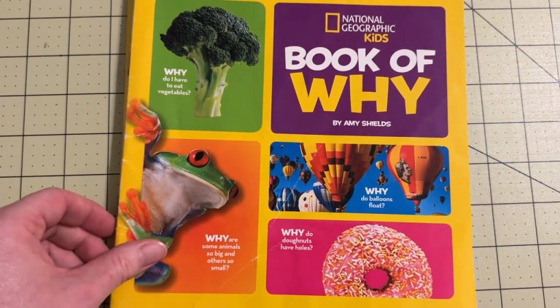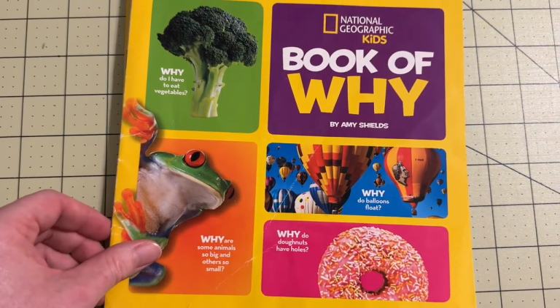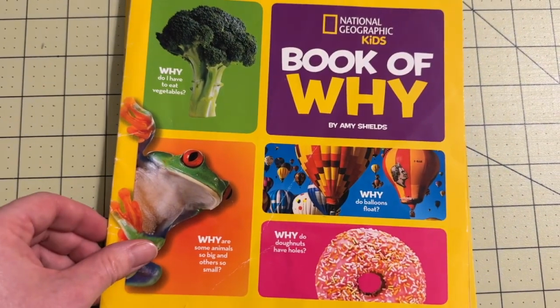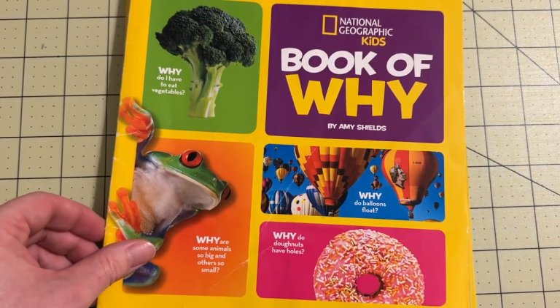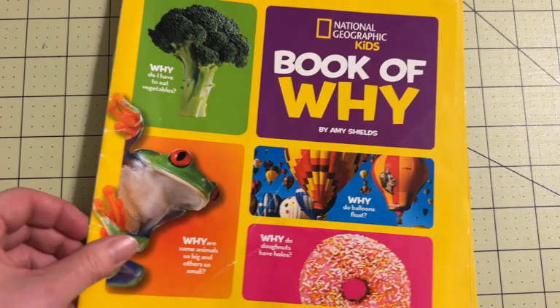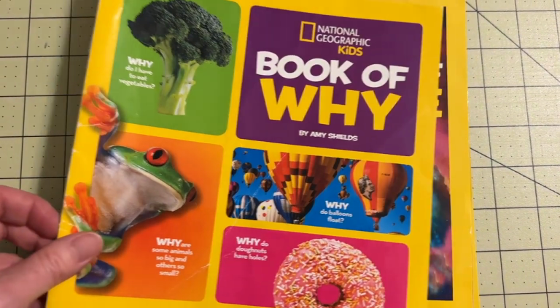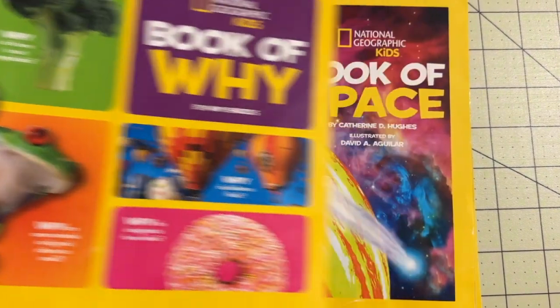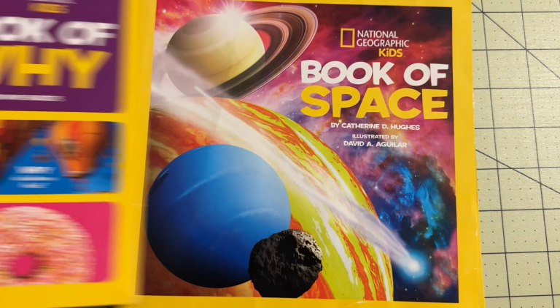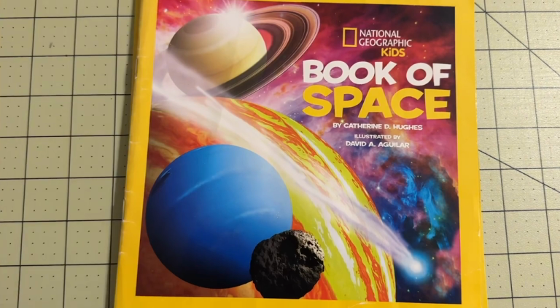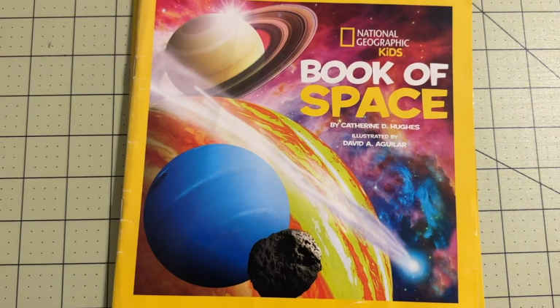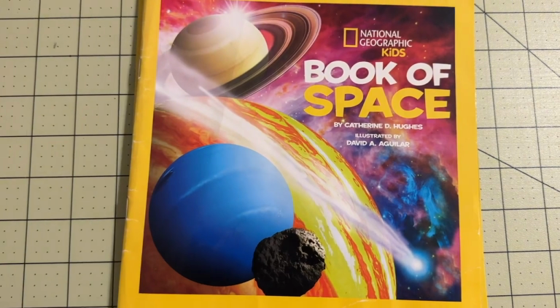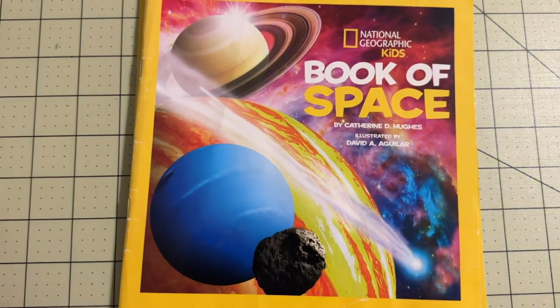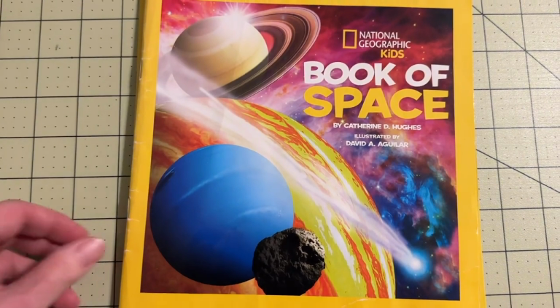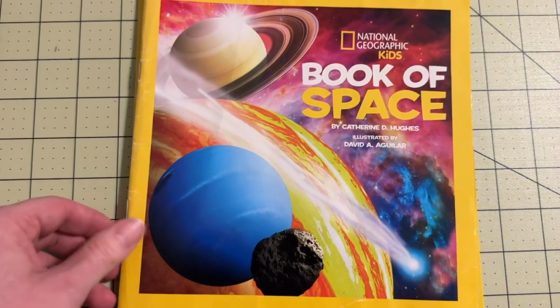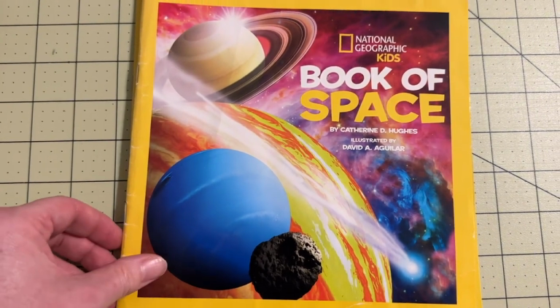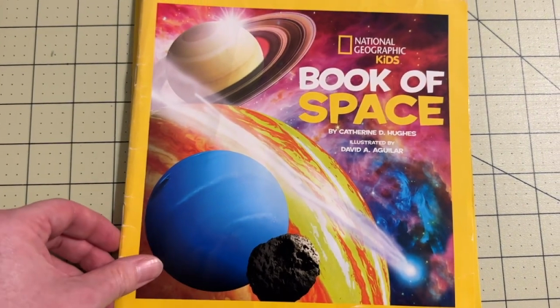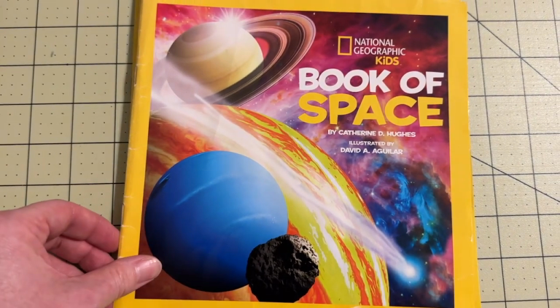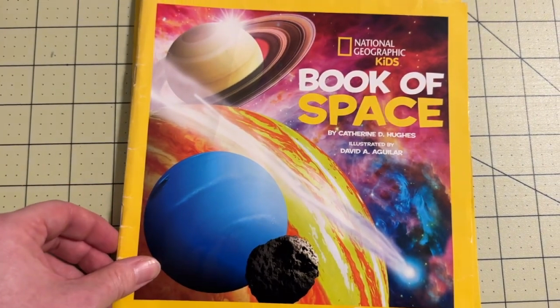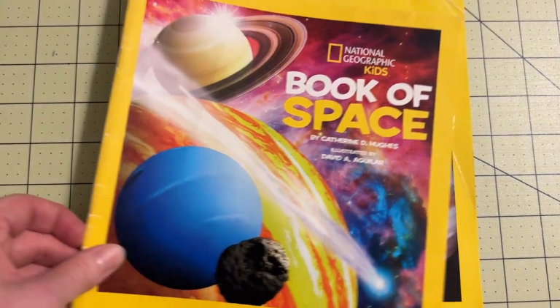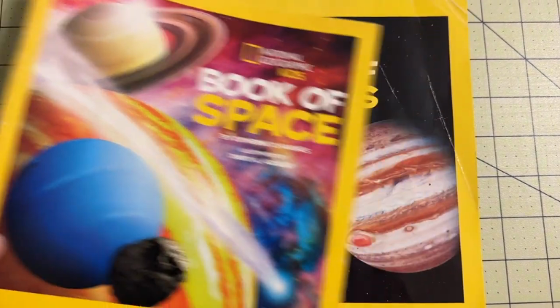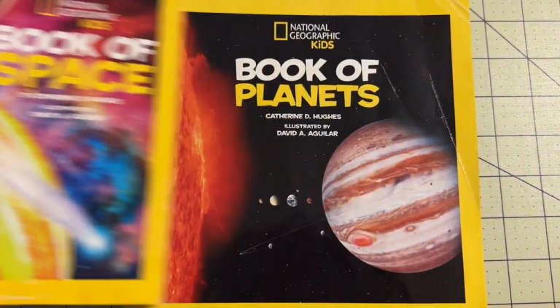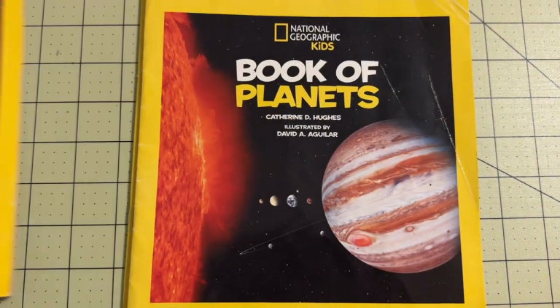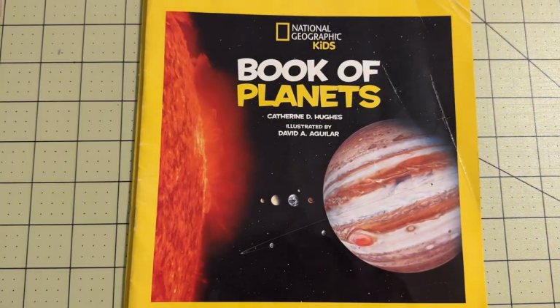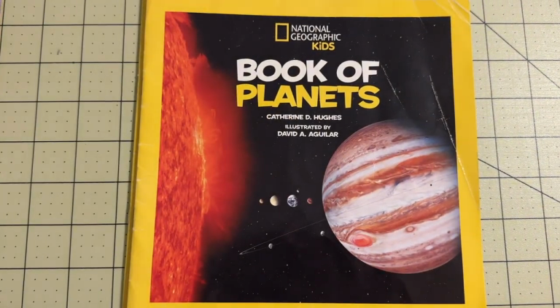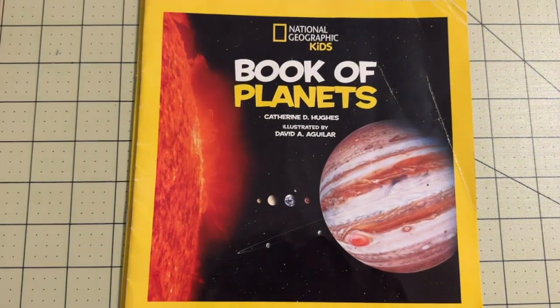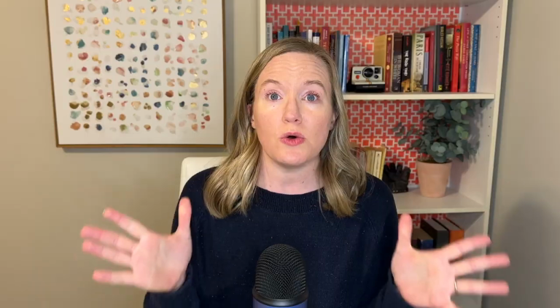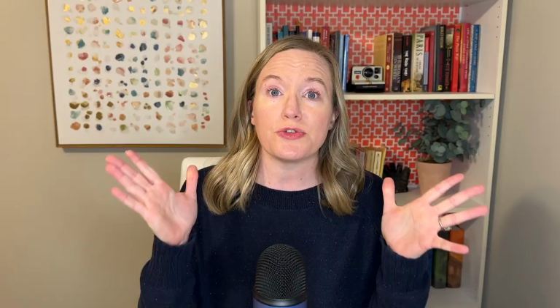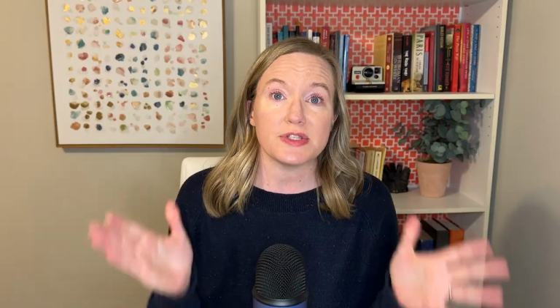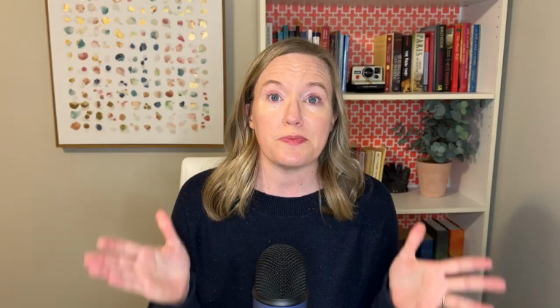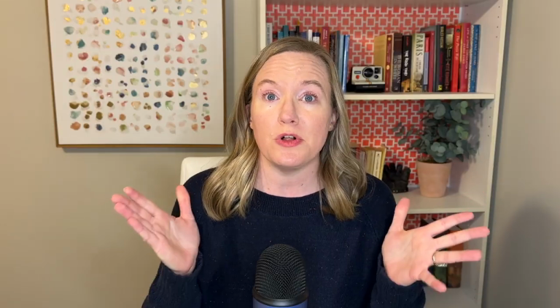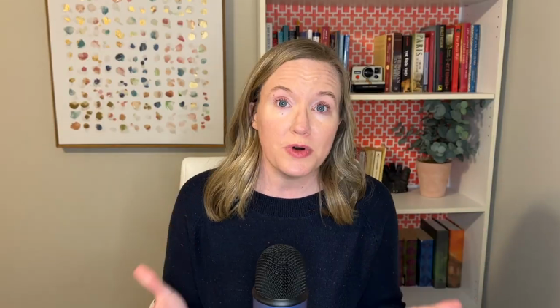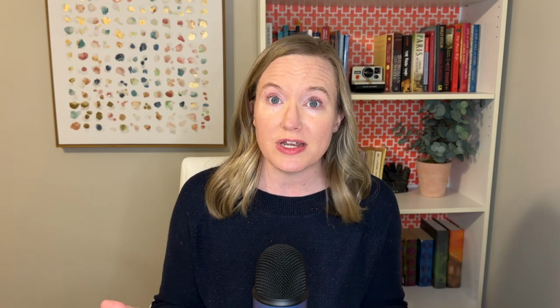Space and planets, animals, our bodies, earth, weather — all told through simple books.